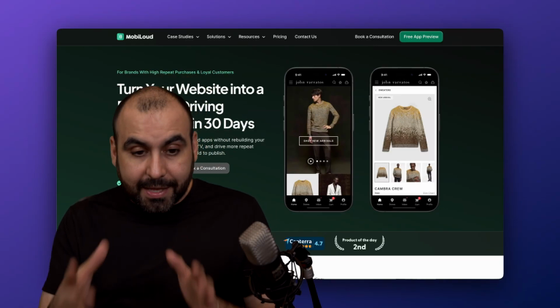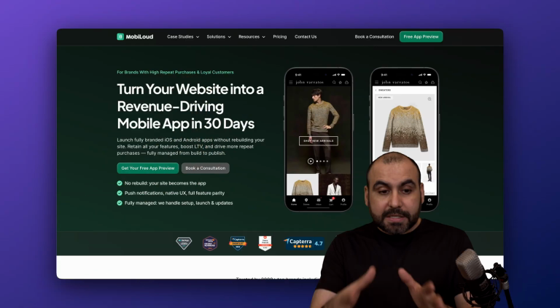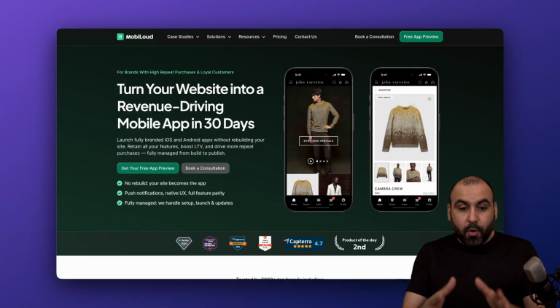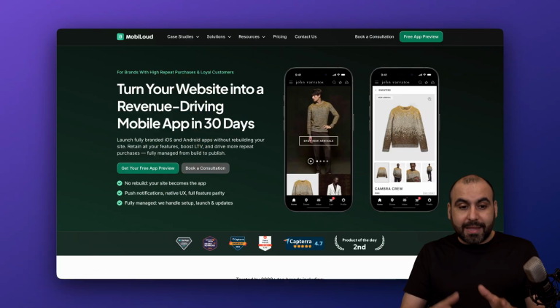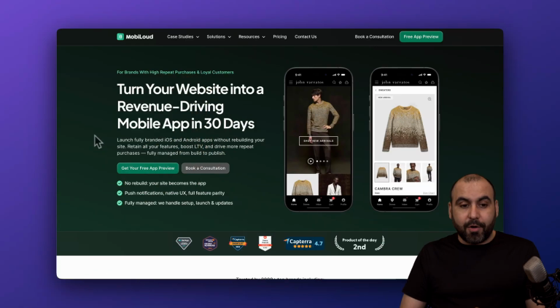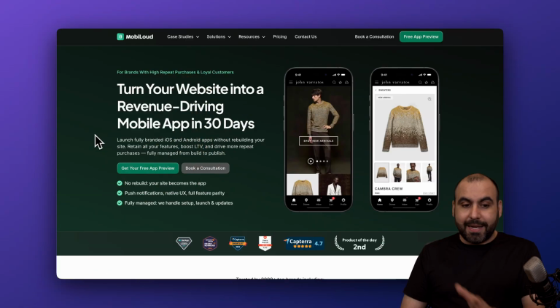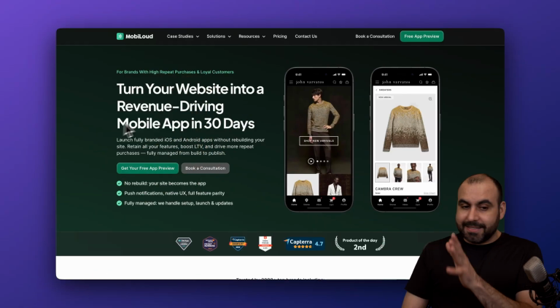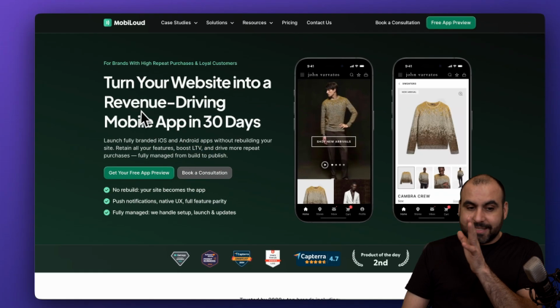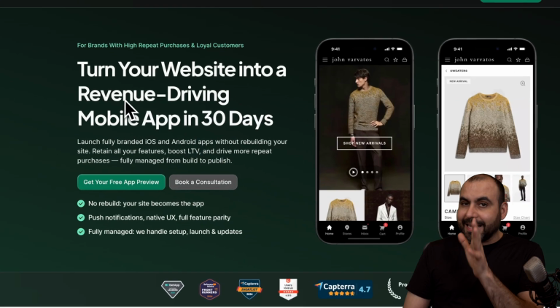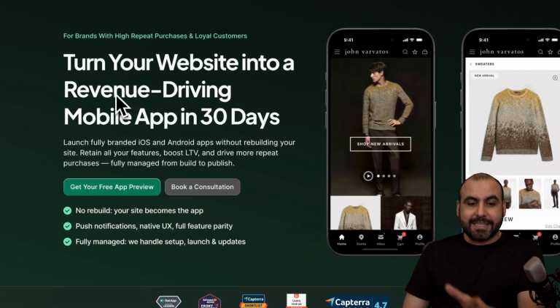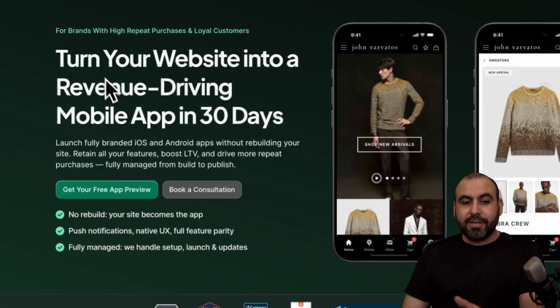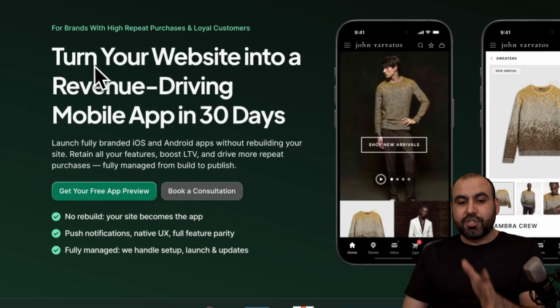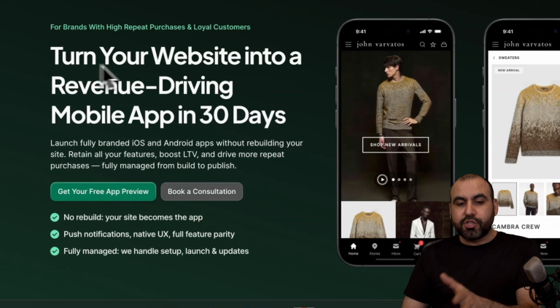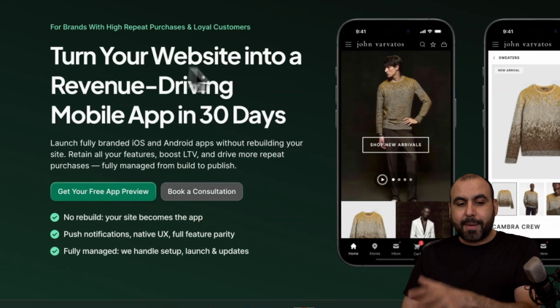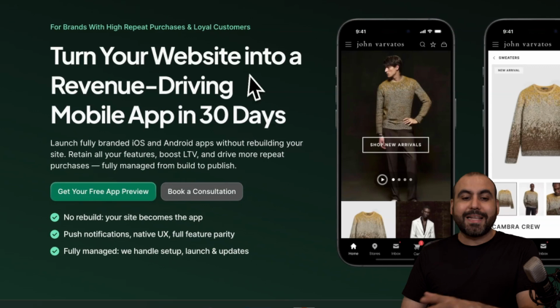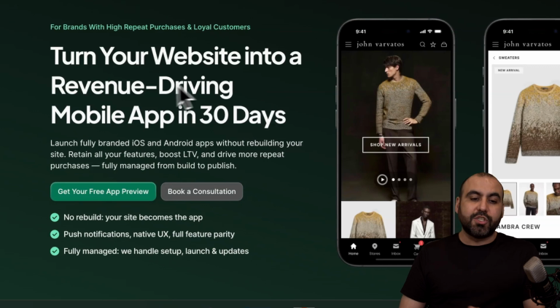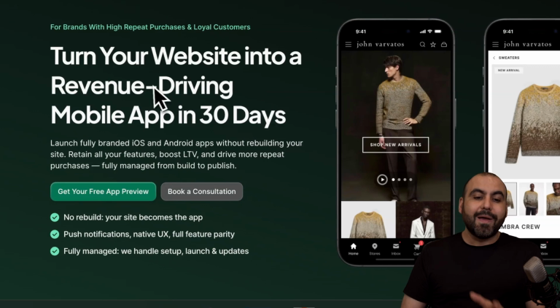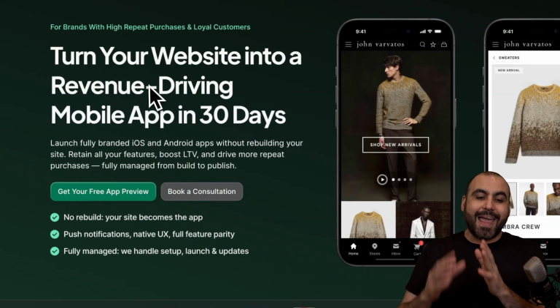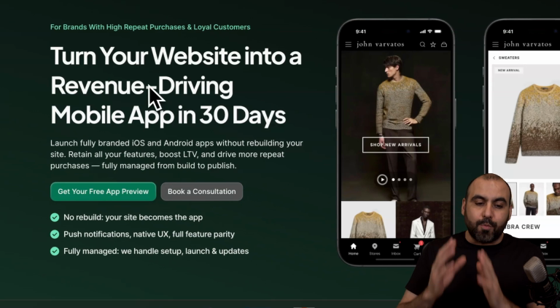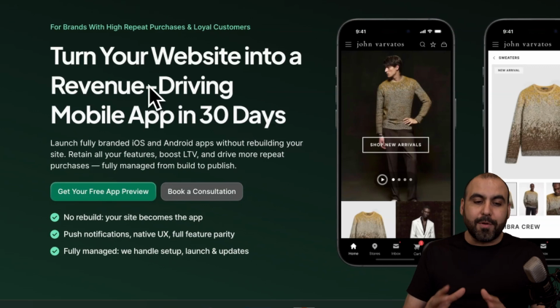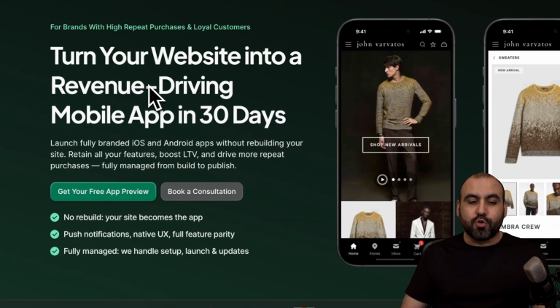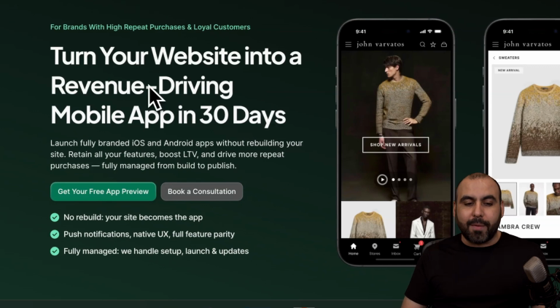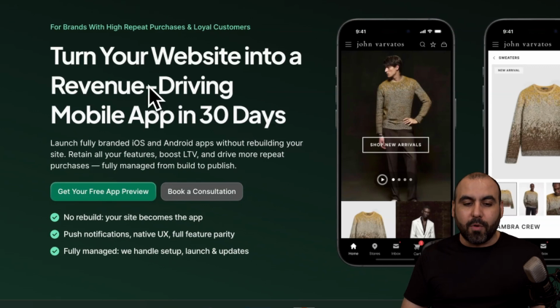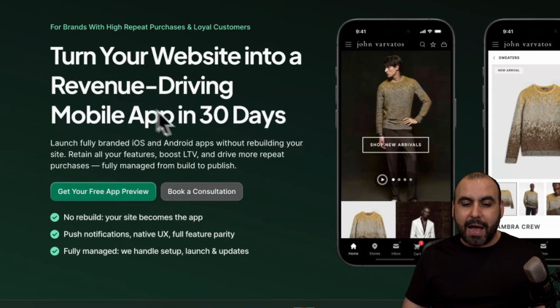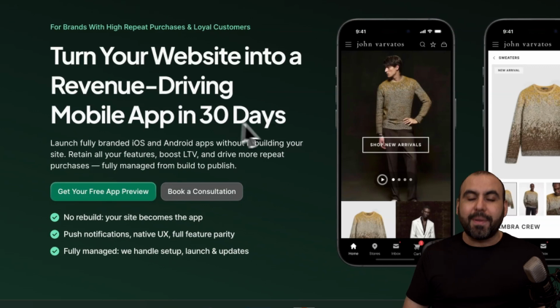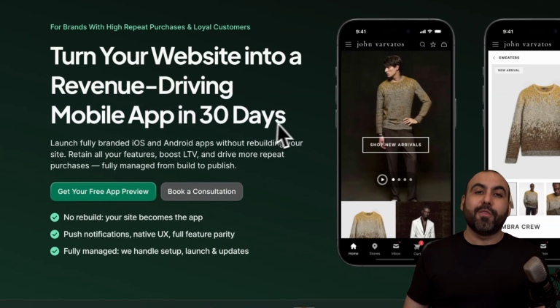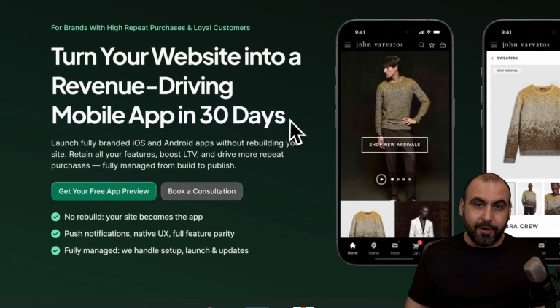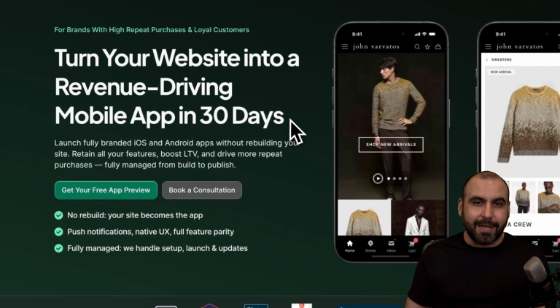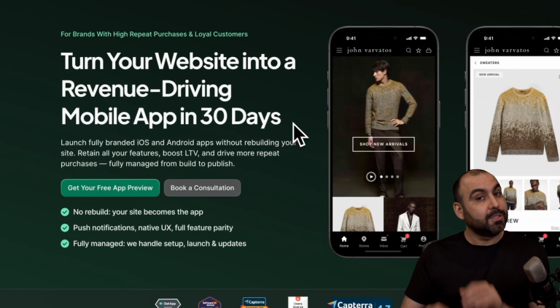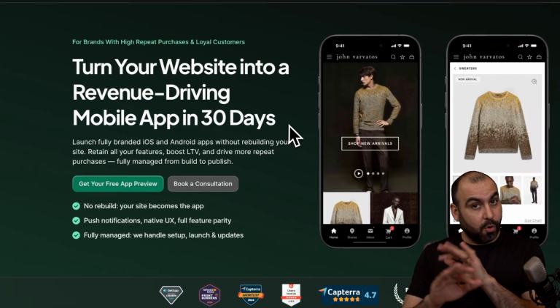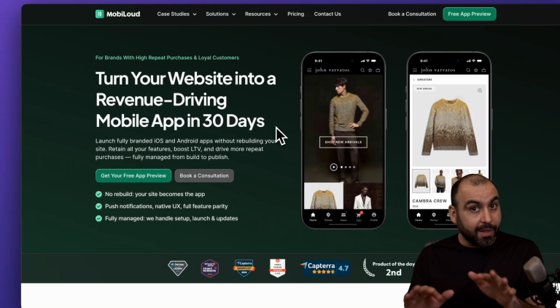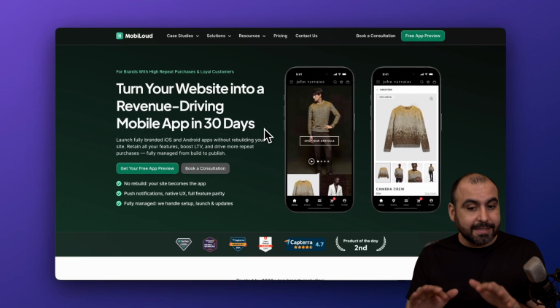This is MobileLoud, and as it says here, it turns your website into a revenue-driving mobile app in 30 days or less.